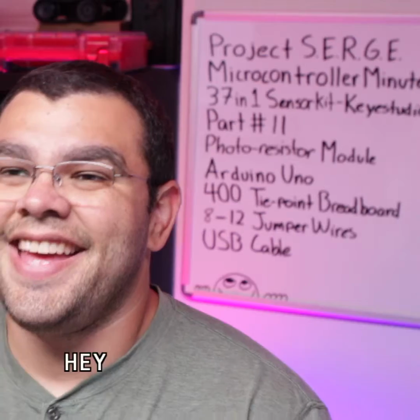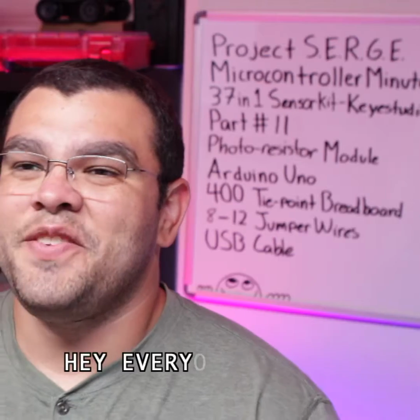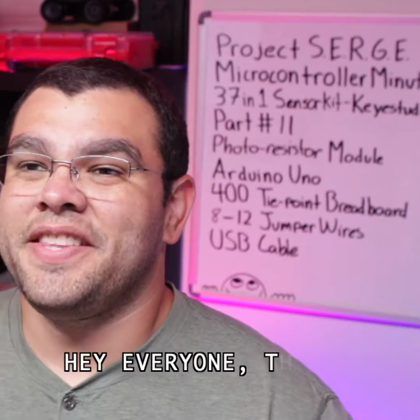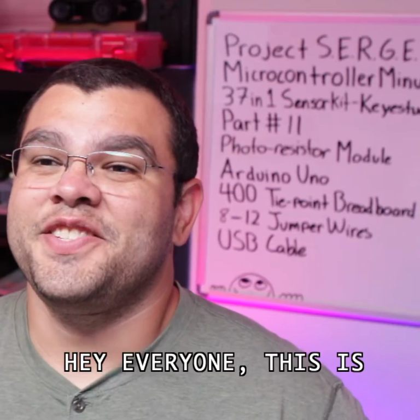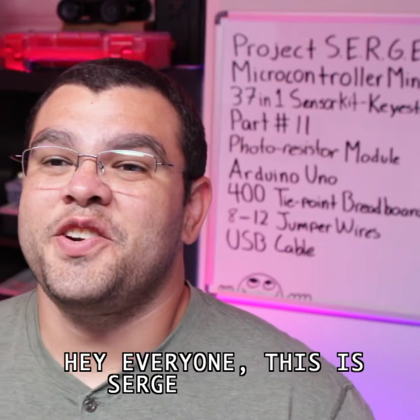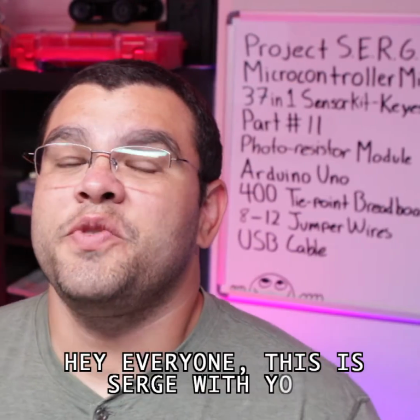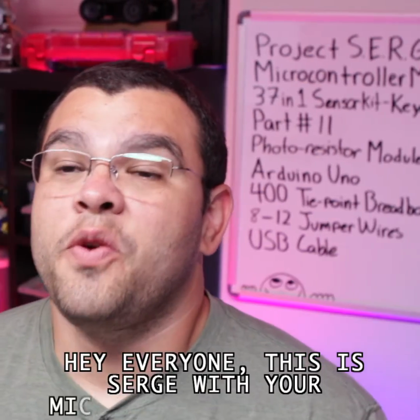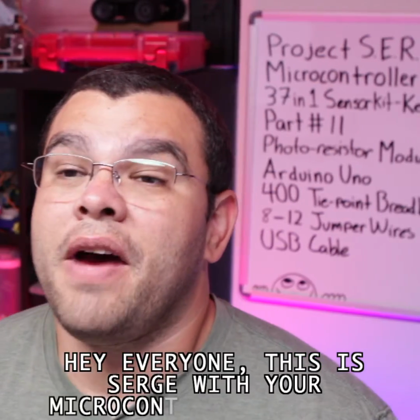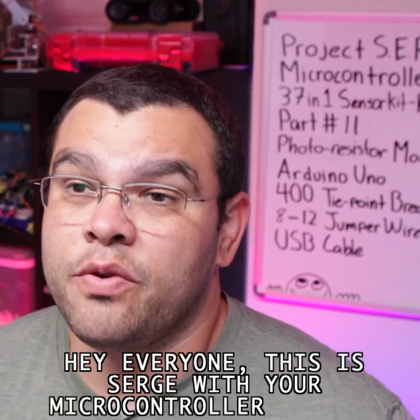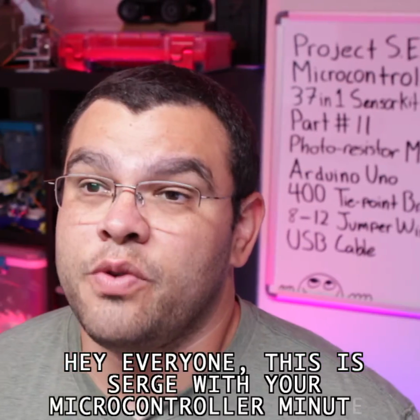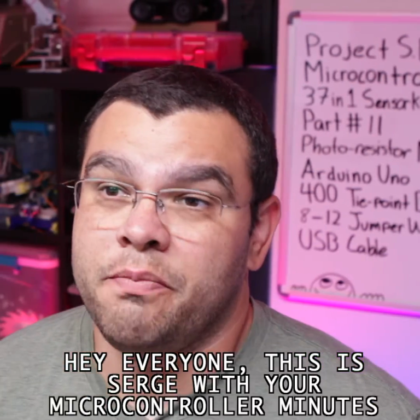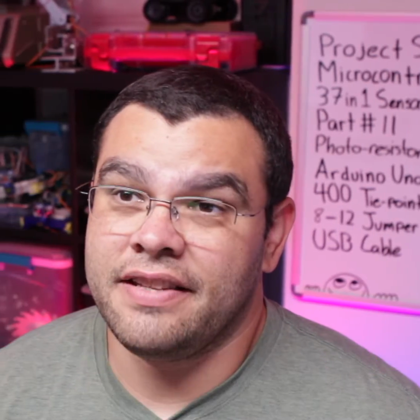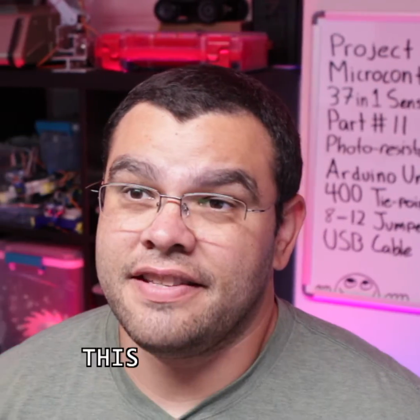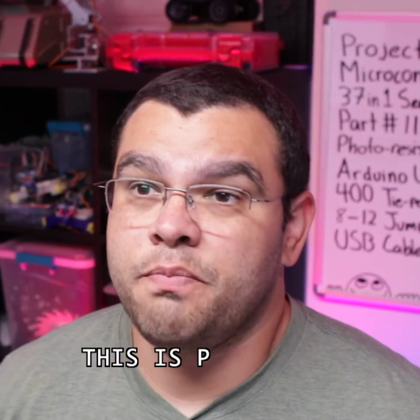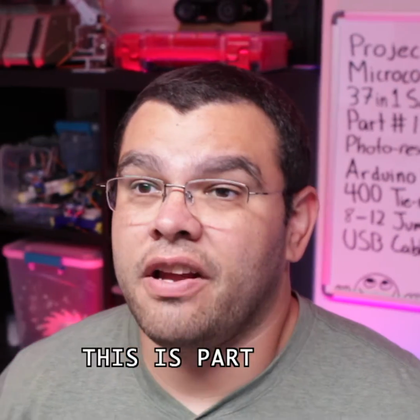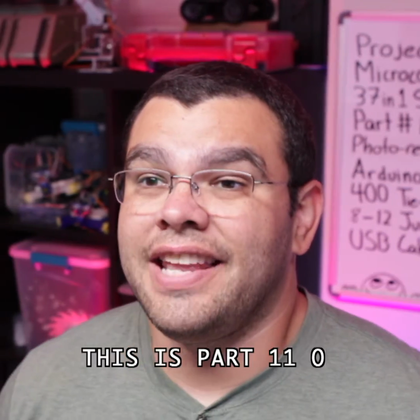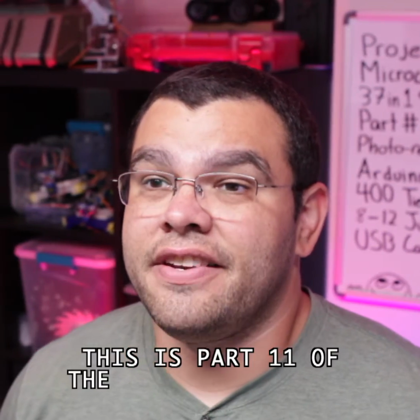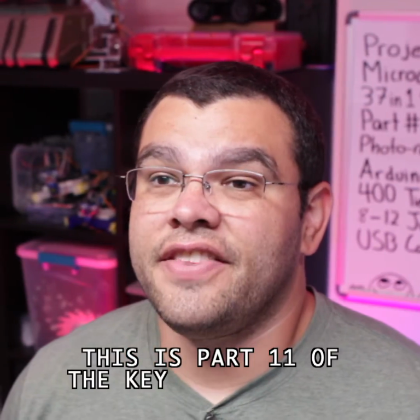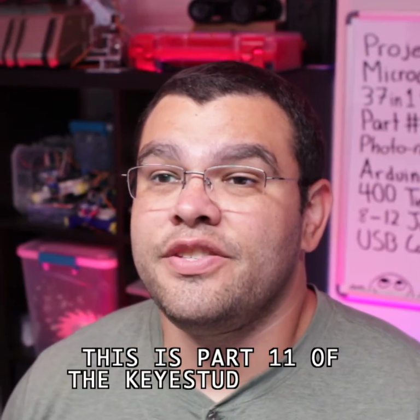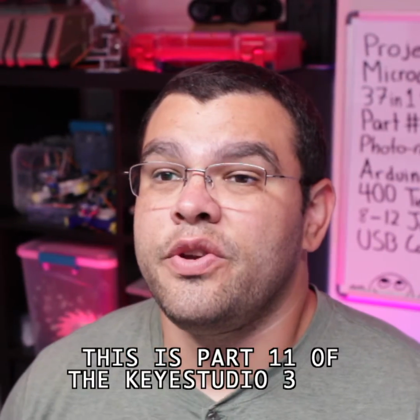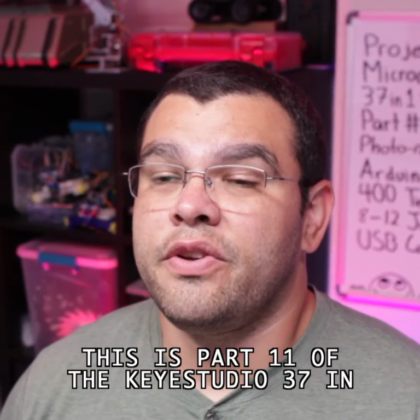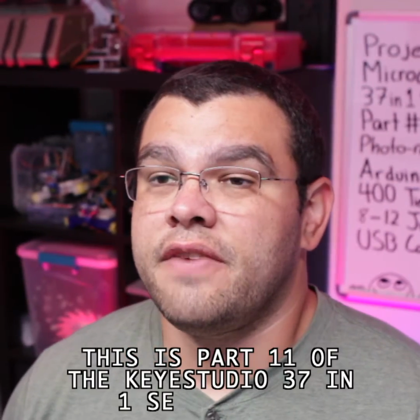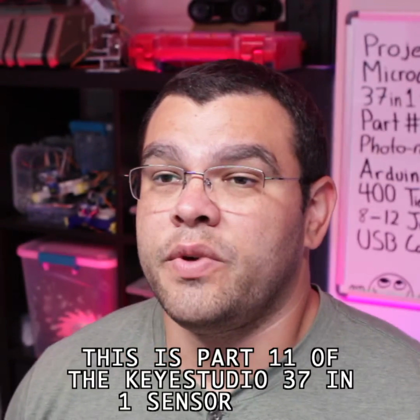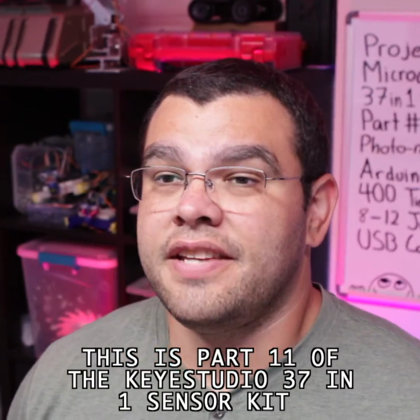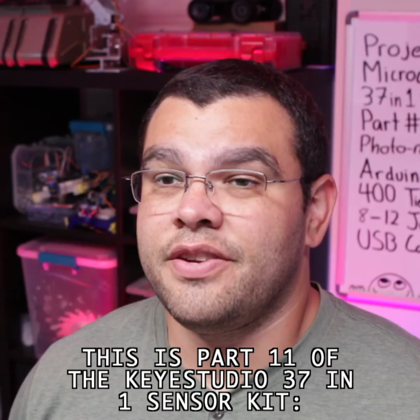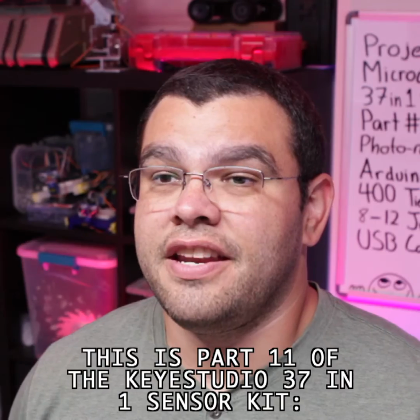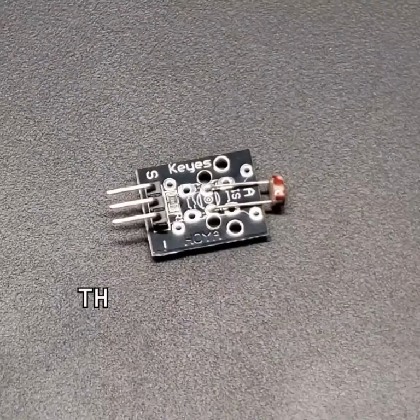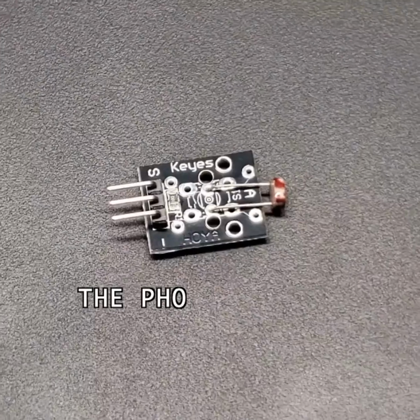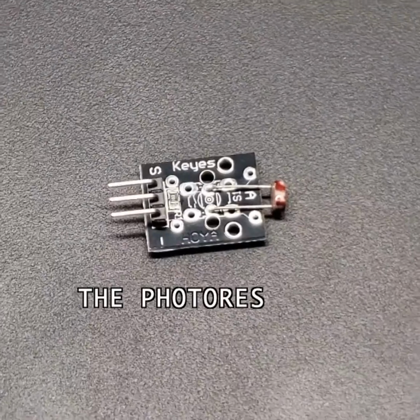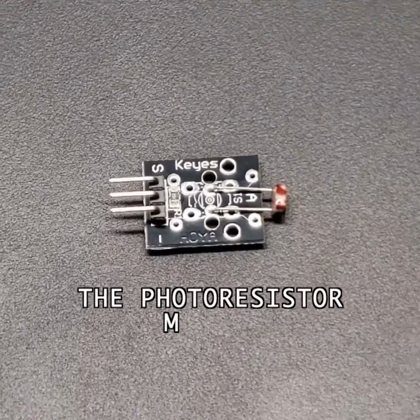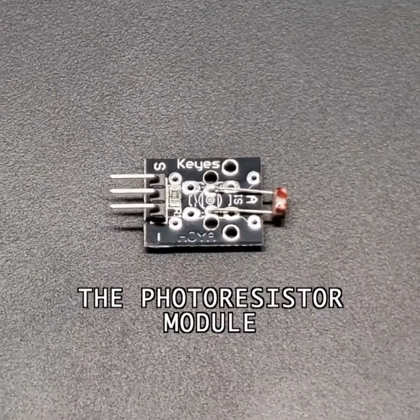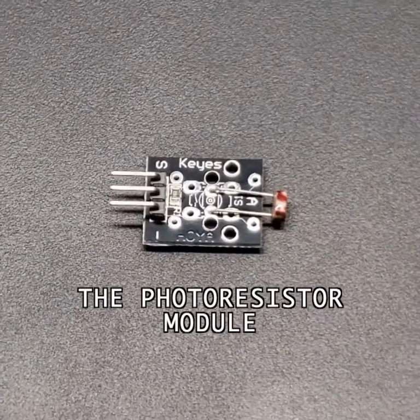Hey everyone, this is Serge with your Microcontroller Minutes. This is part 11 of the KeyStudio 37-1 sensor kit, the photoresistor module.